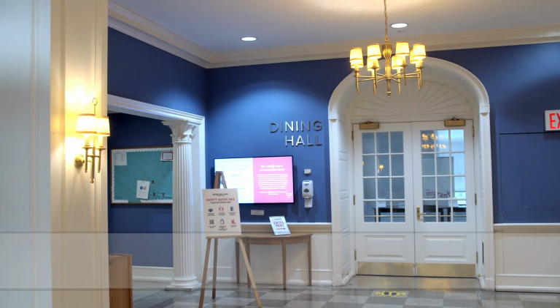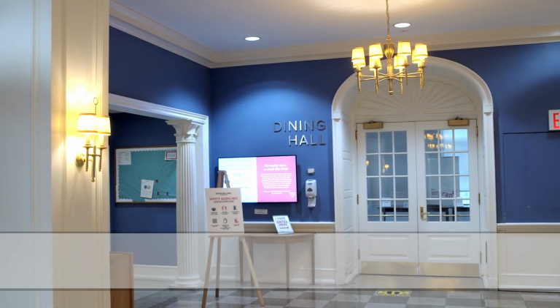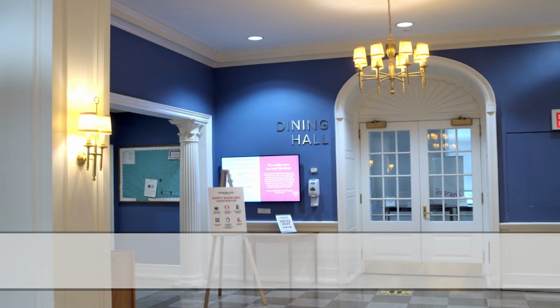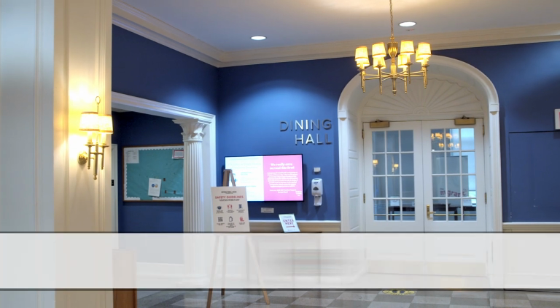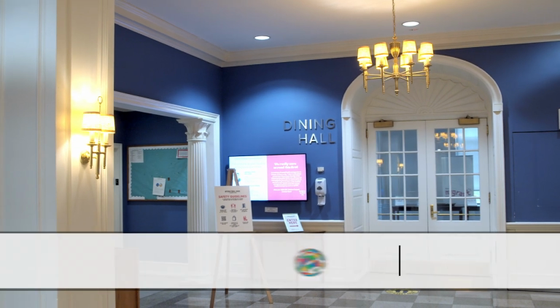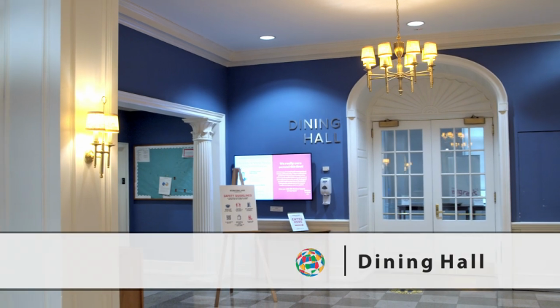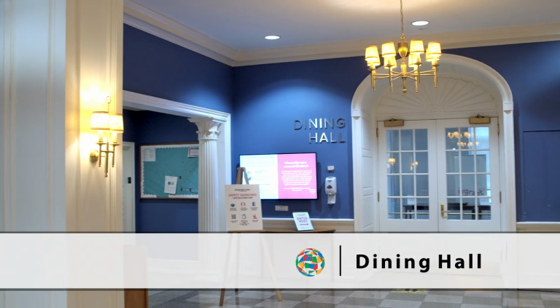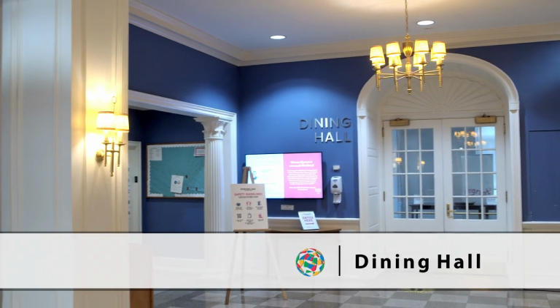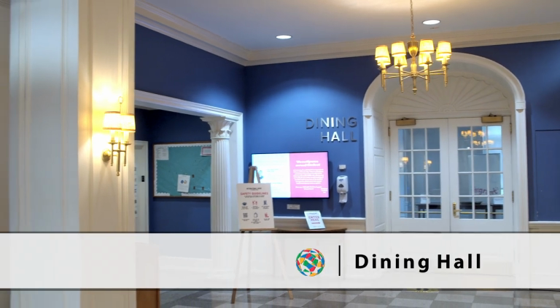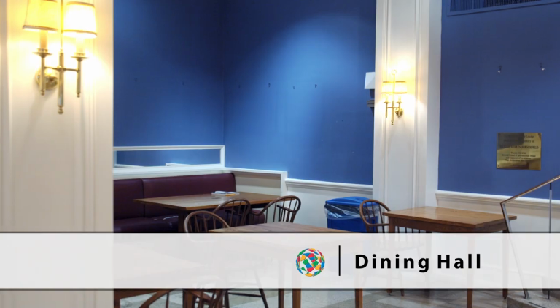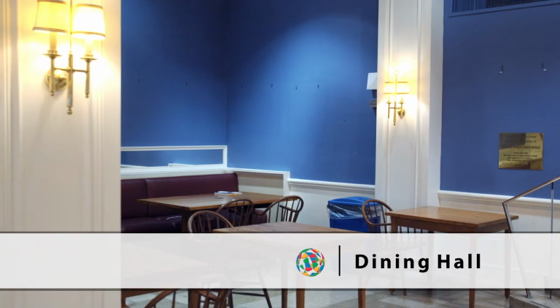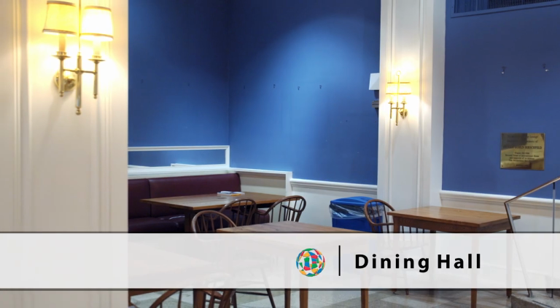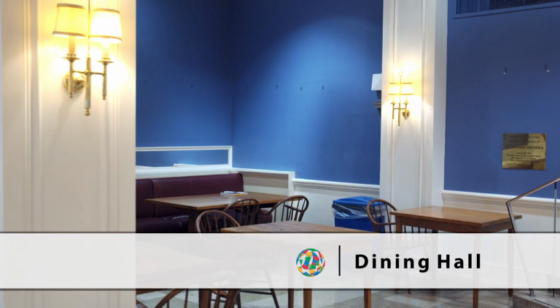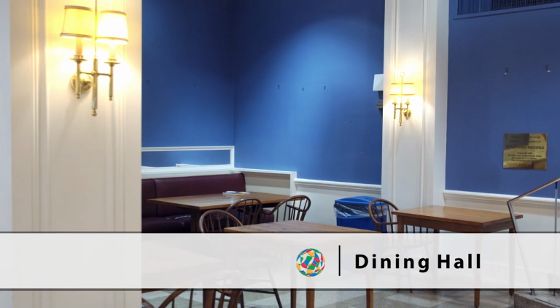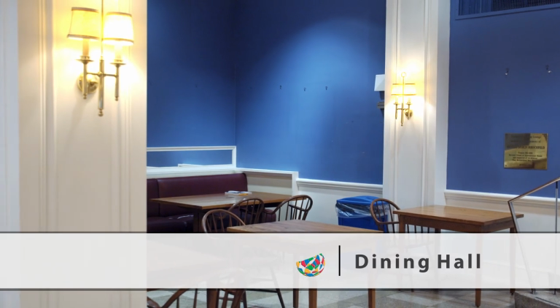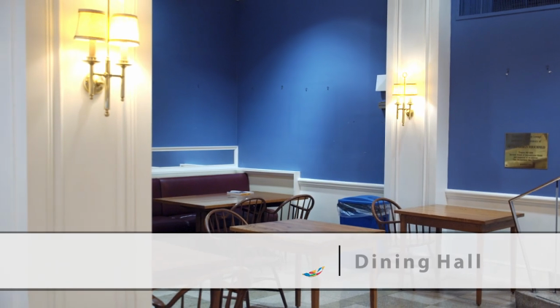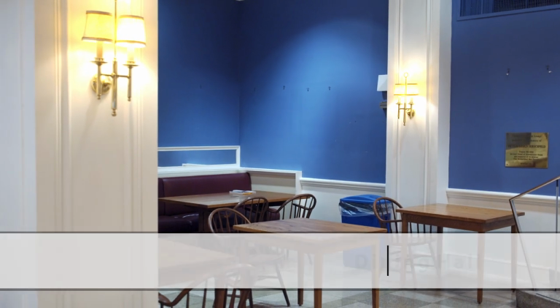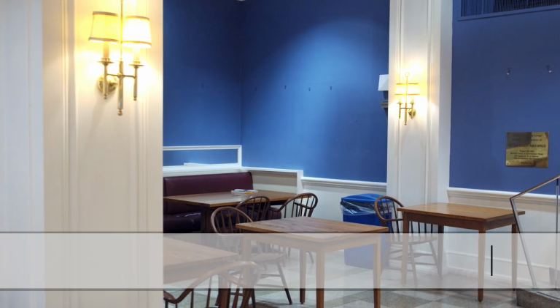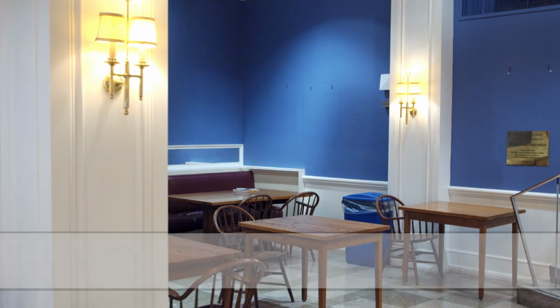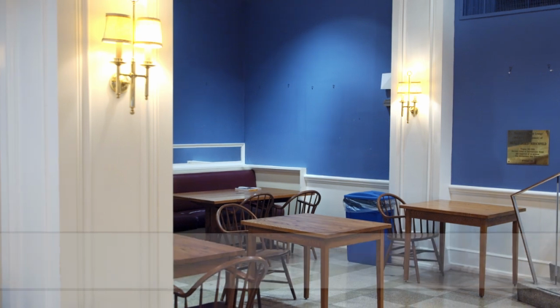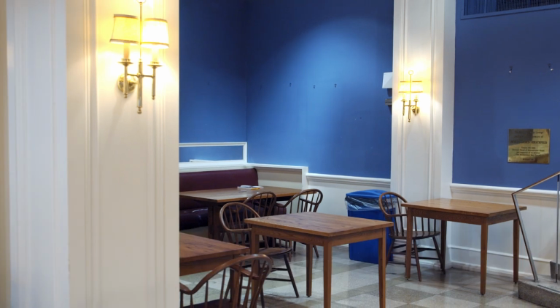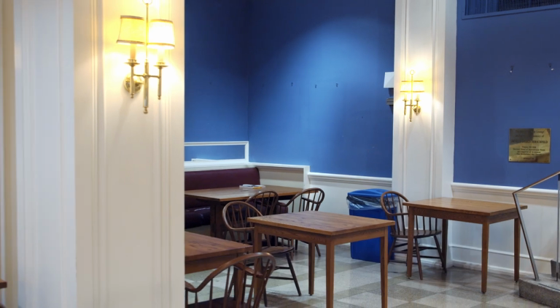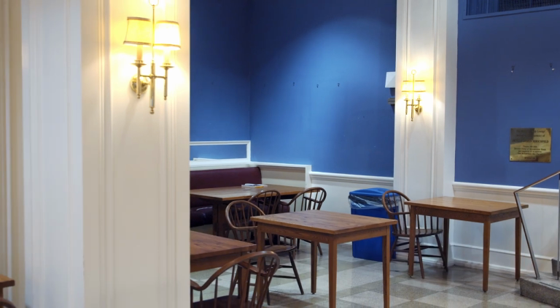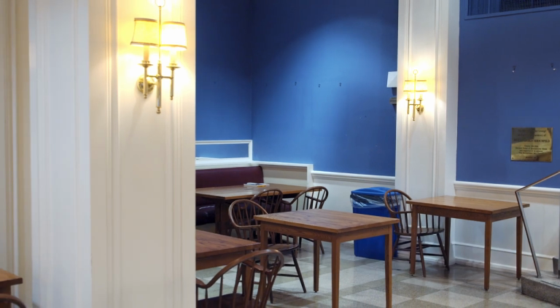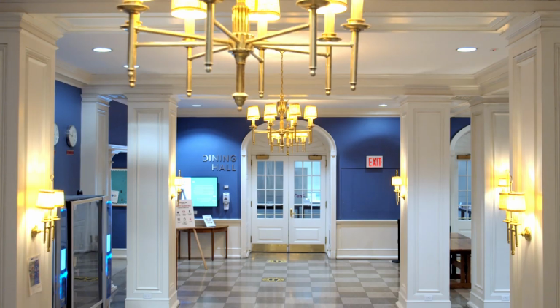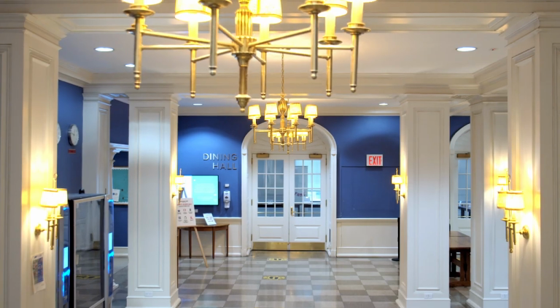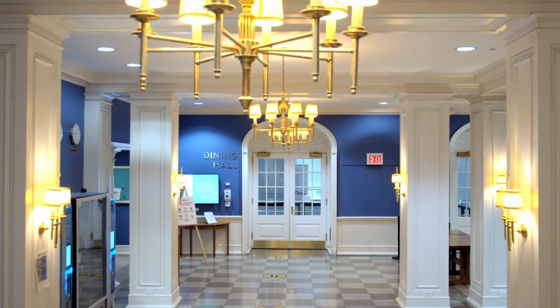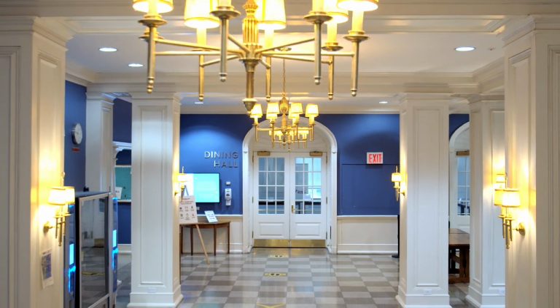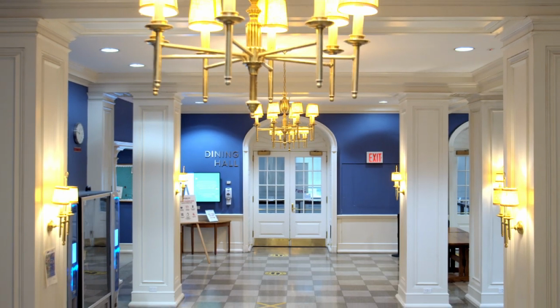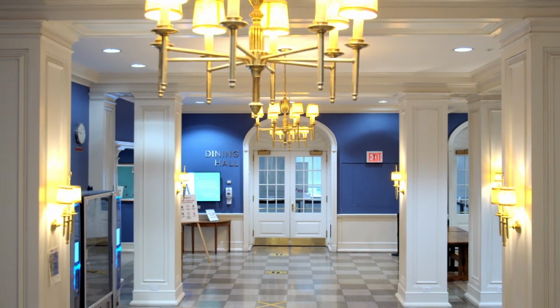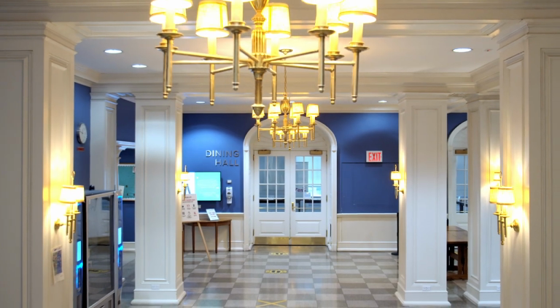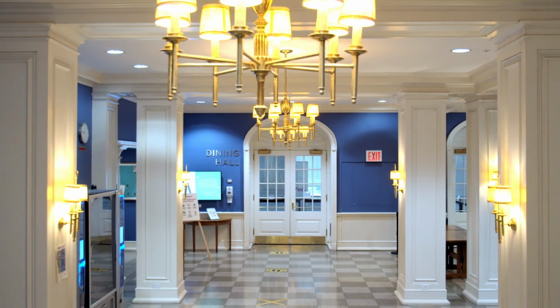The dining hall is where residents can dine together for breakfast, lunch, and dinner, sharing cultural experiences.